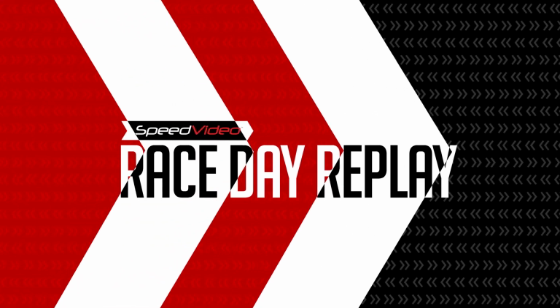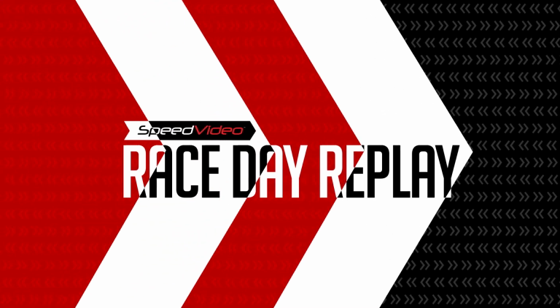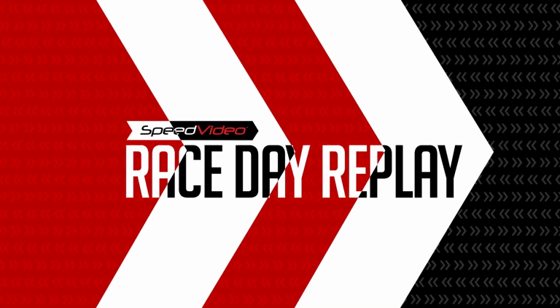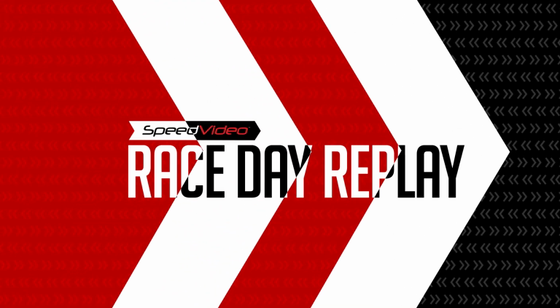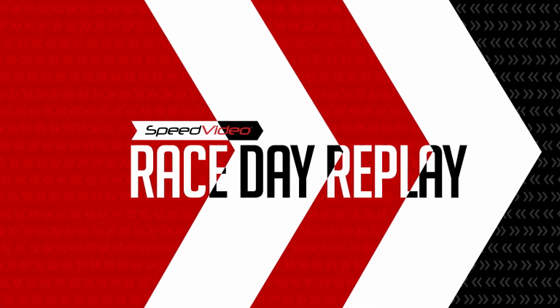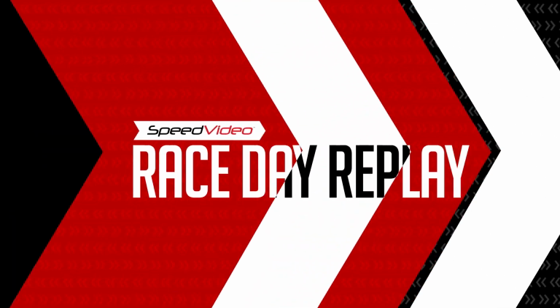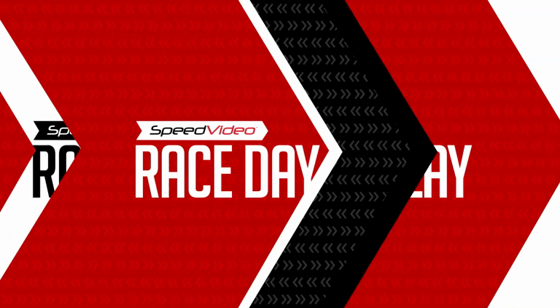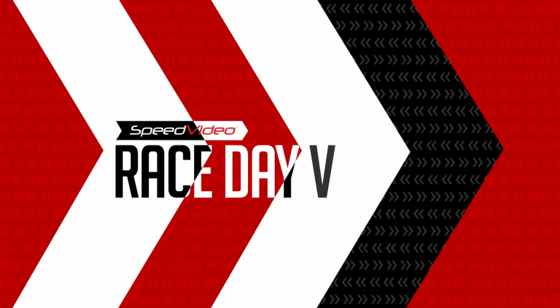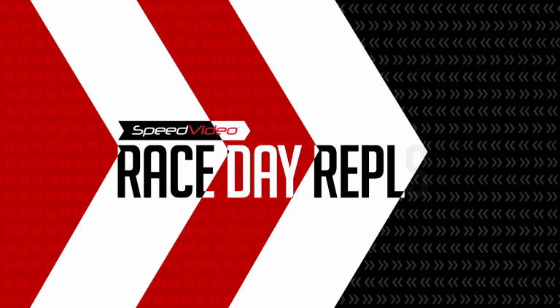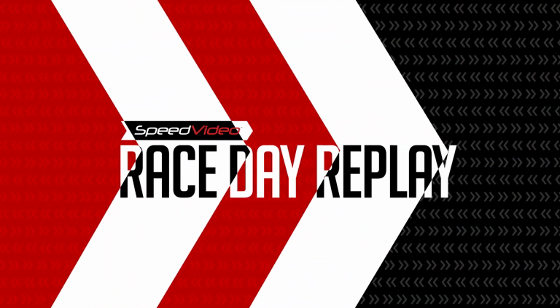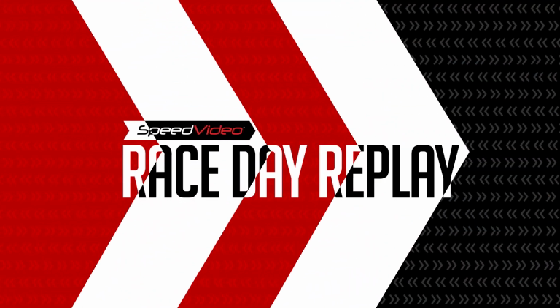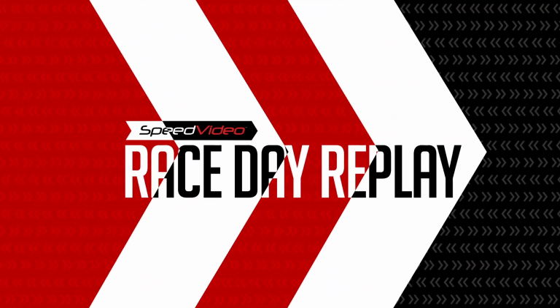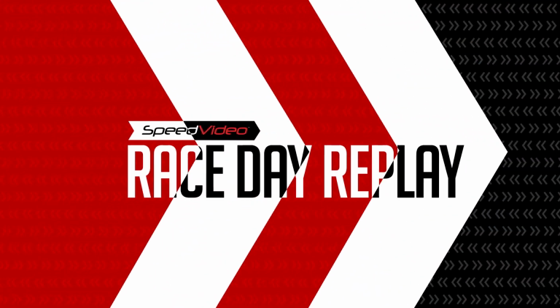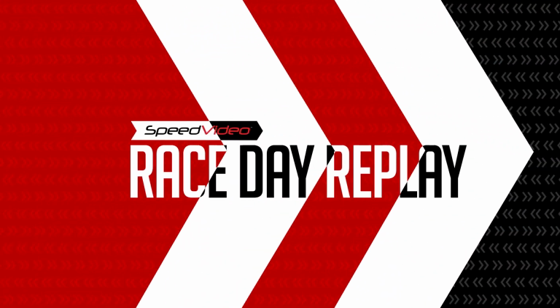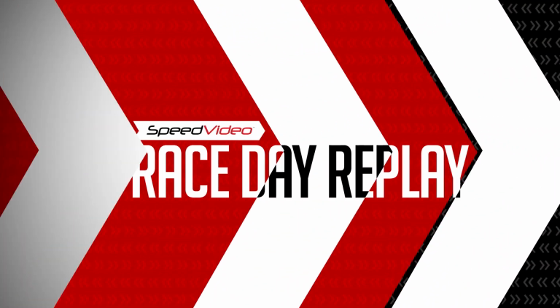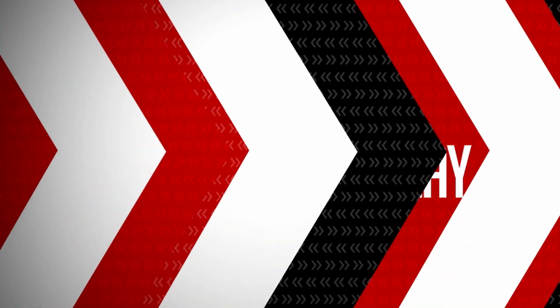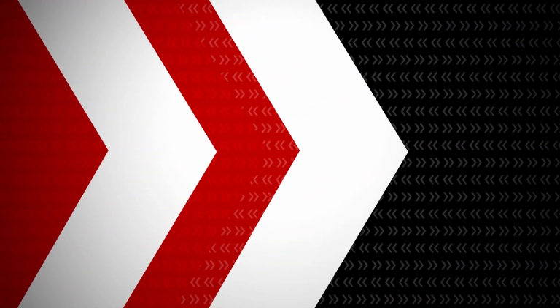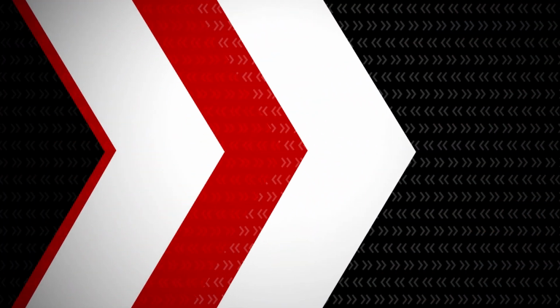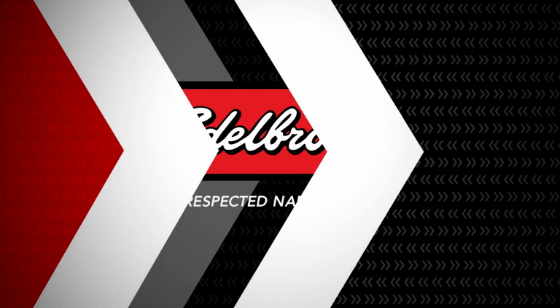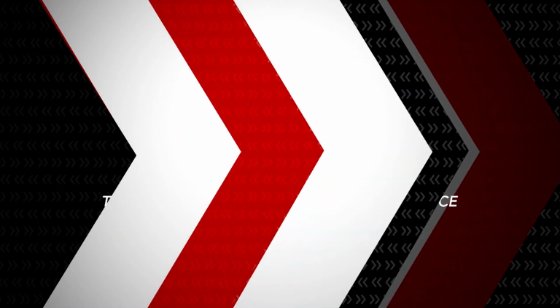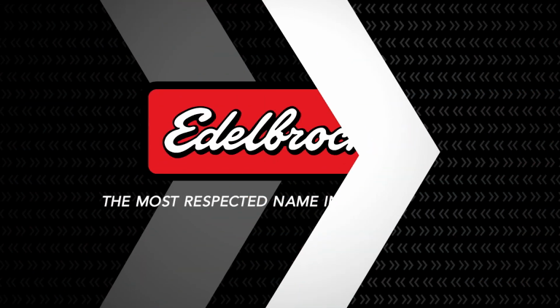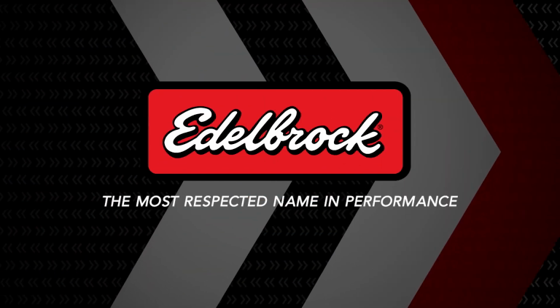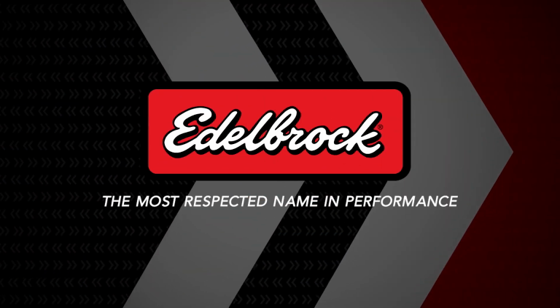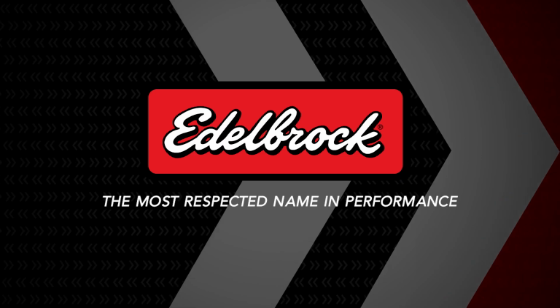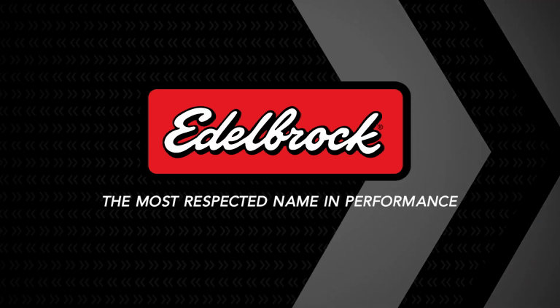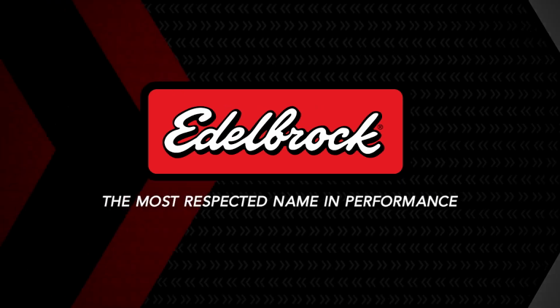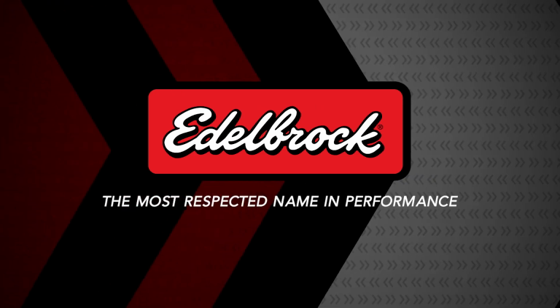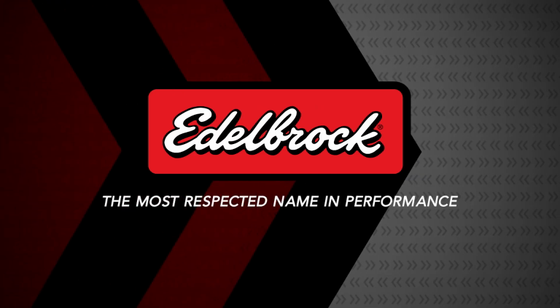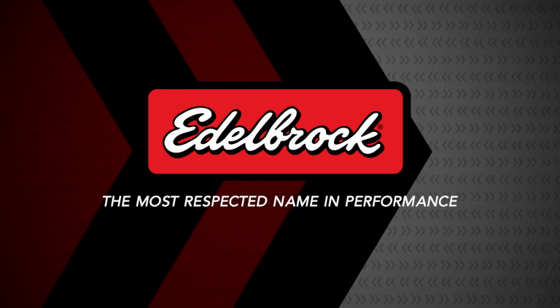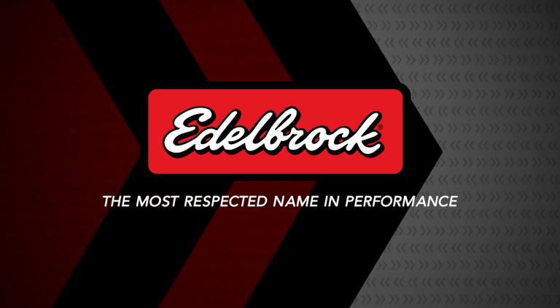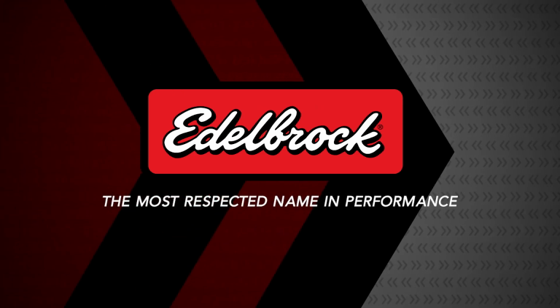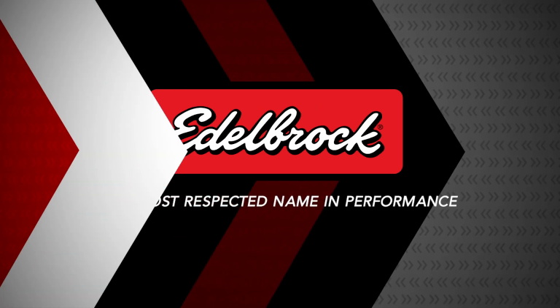This race day replay is brought to you by Edelbrock, the most respected name in performance.